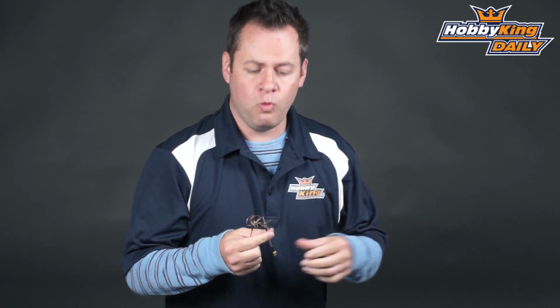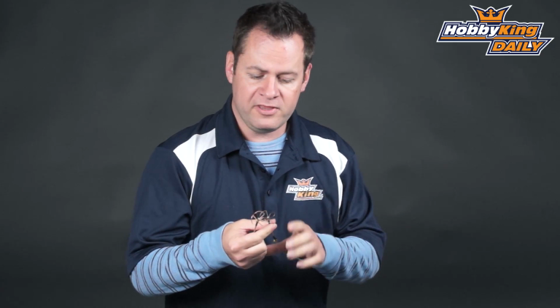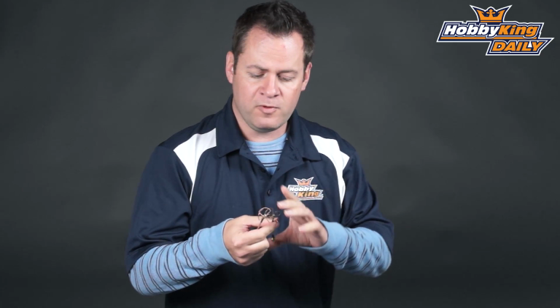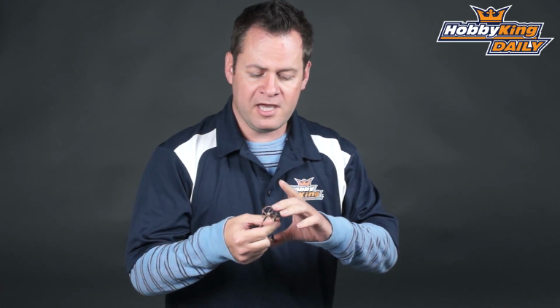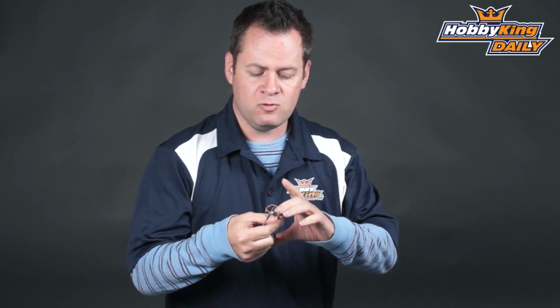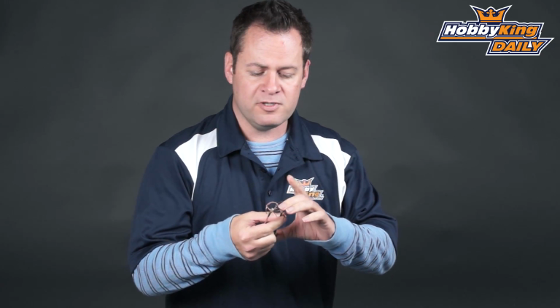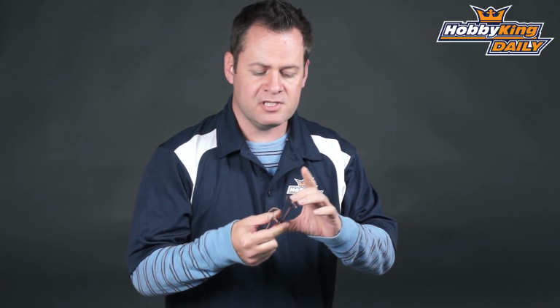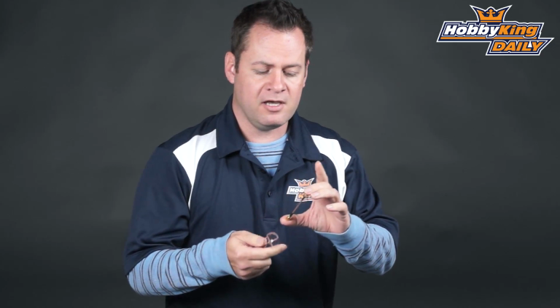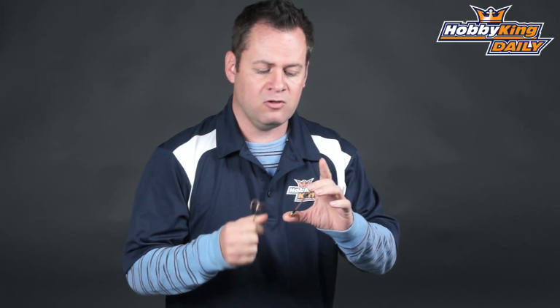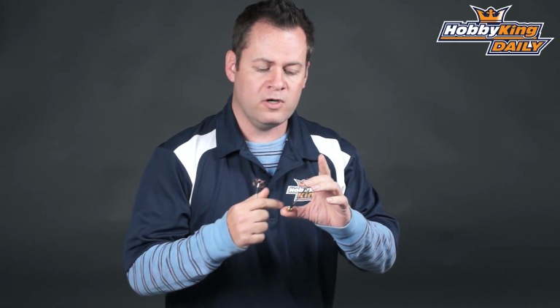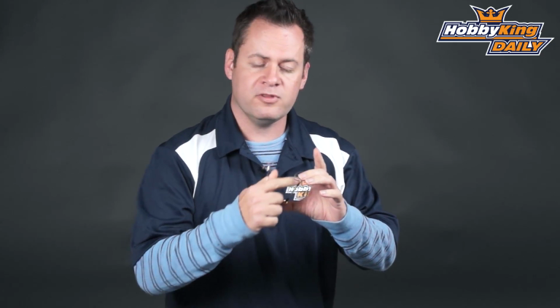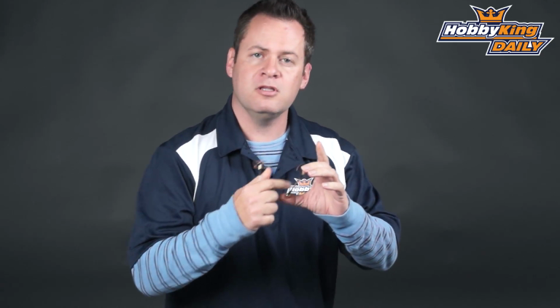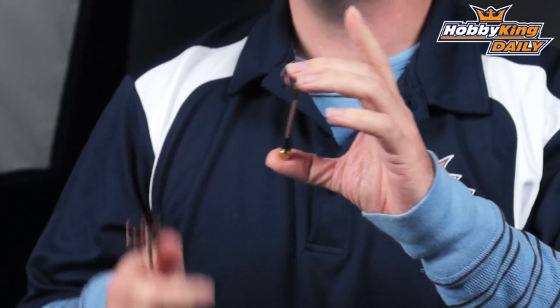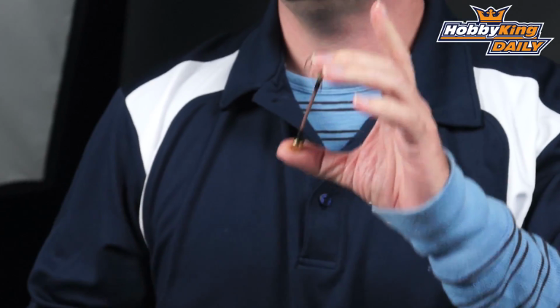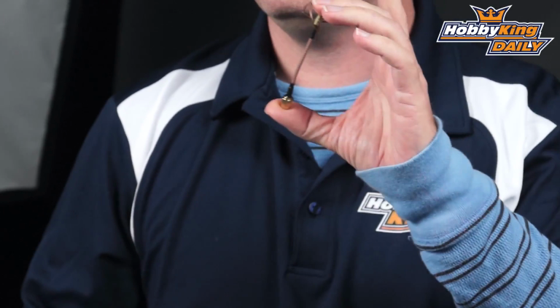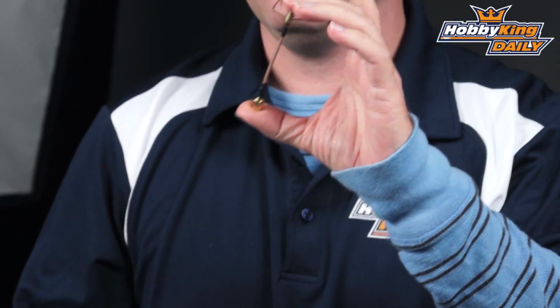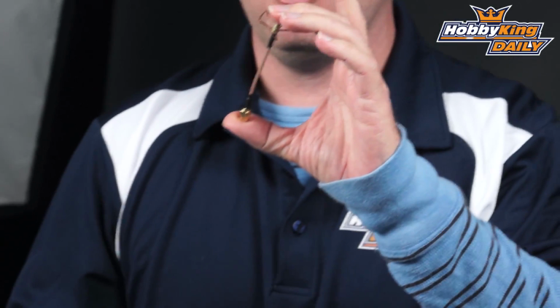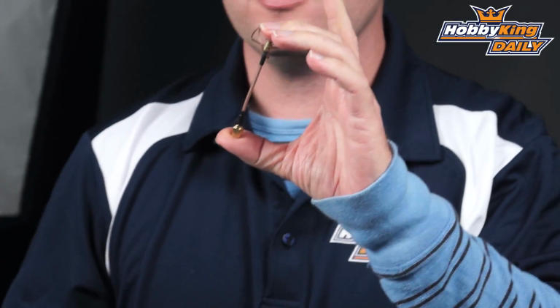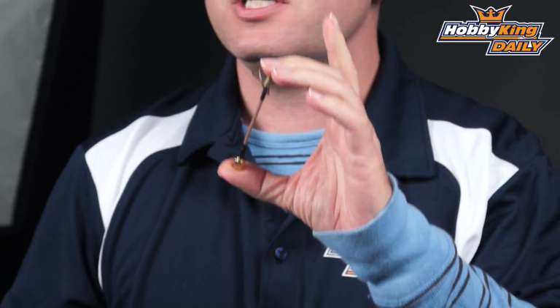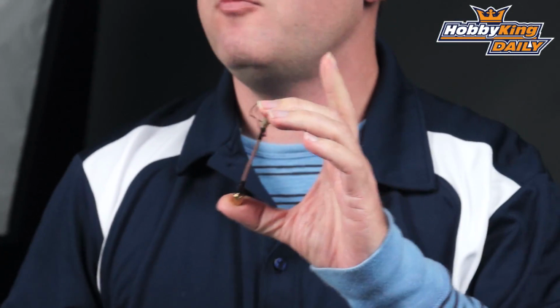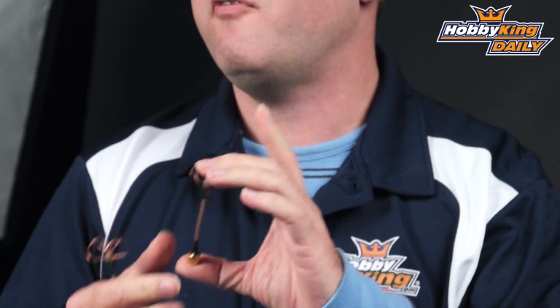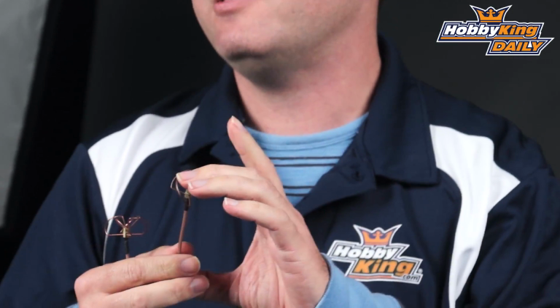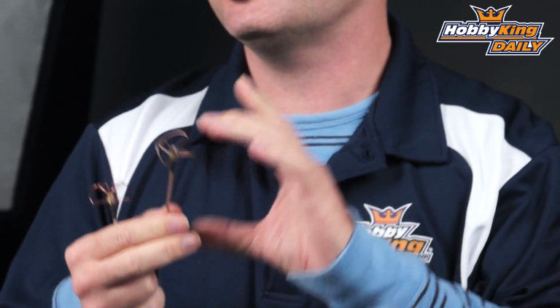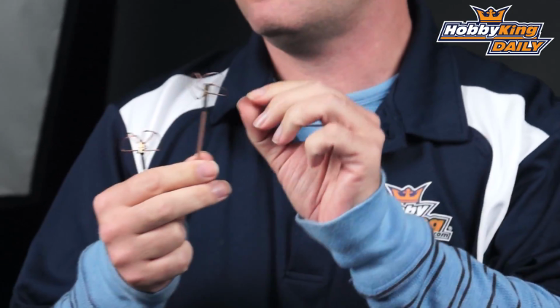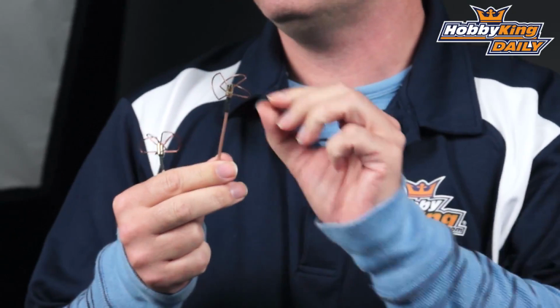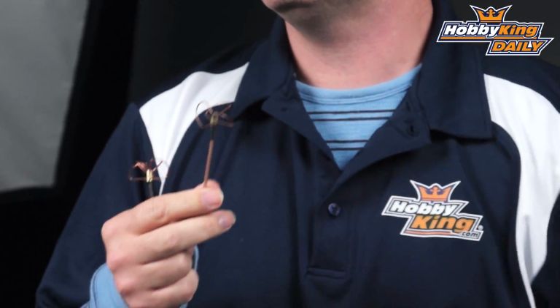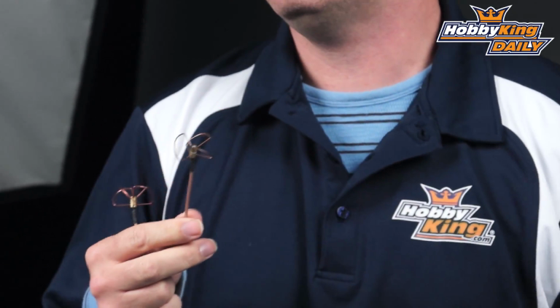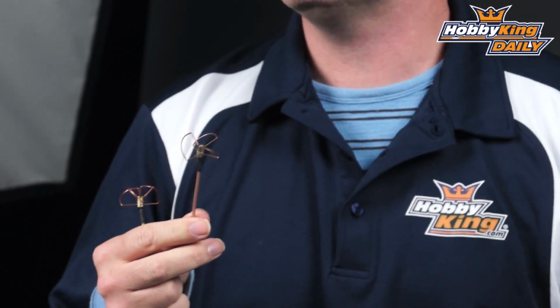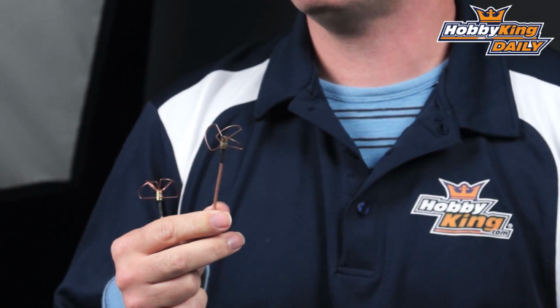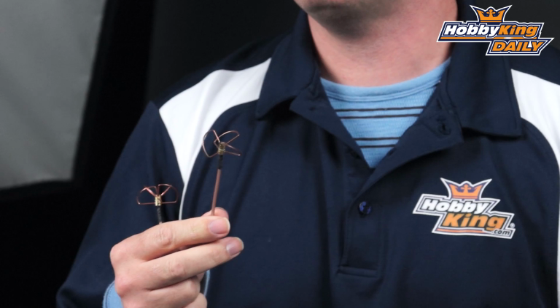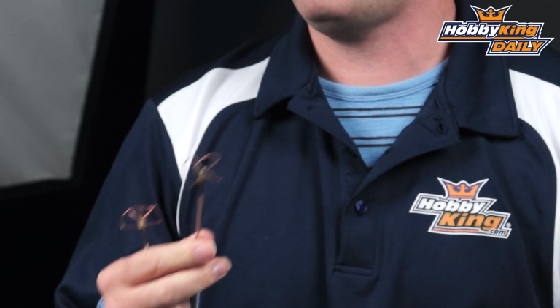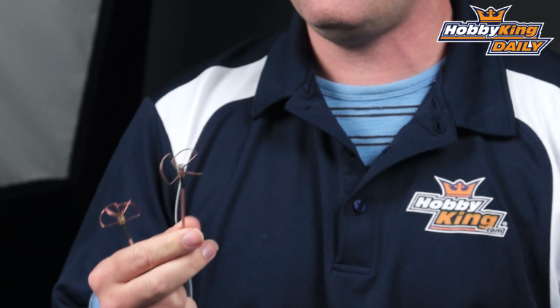One that we added was one with a little bit longer stem. We've had the short ones in stock for a while.